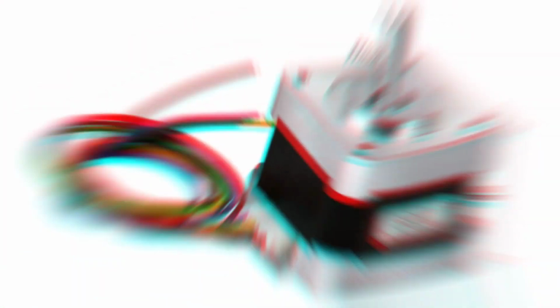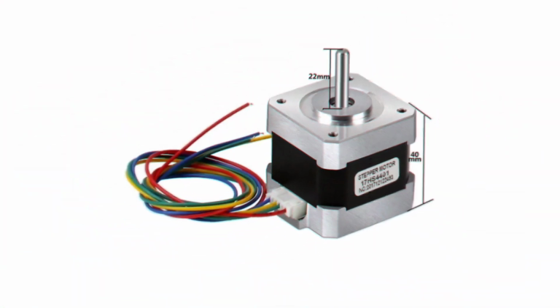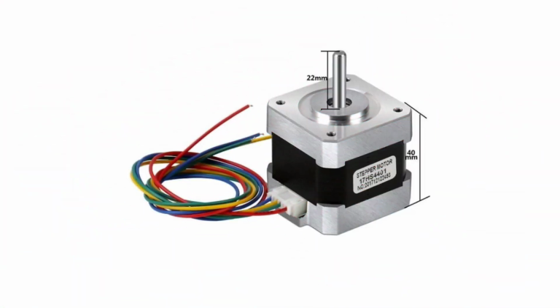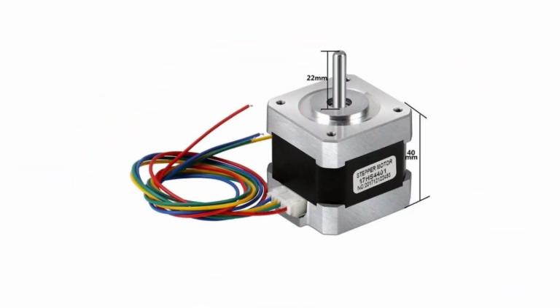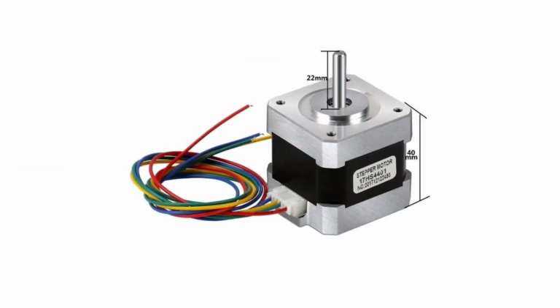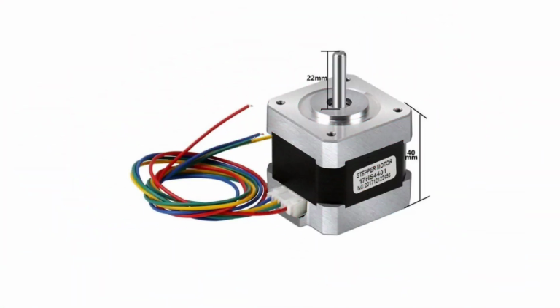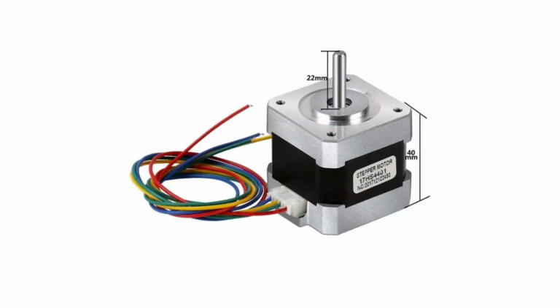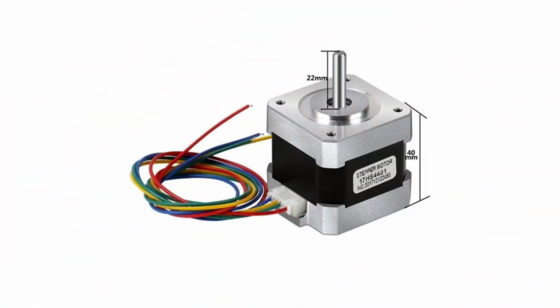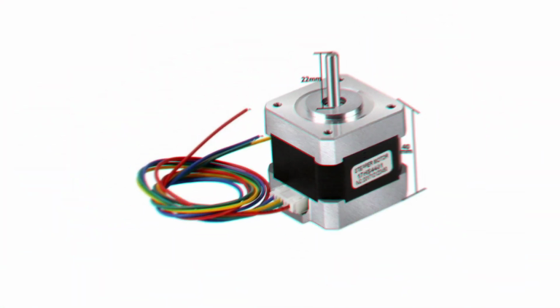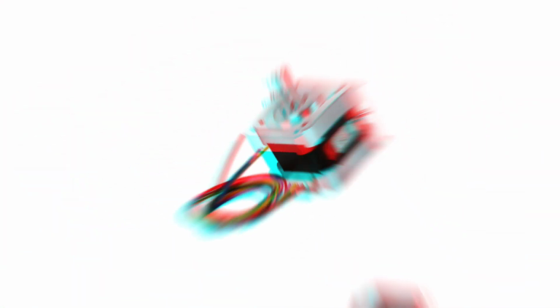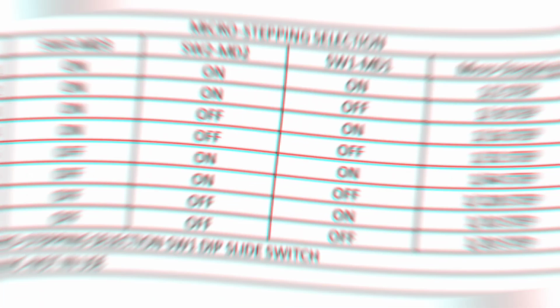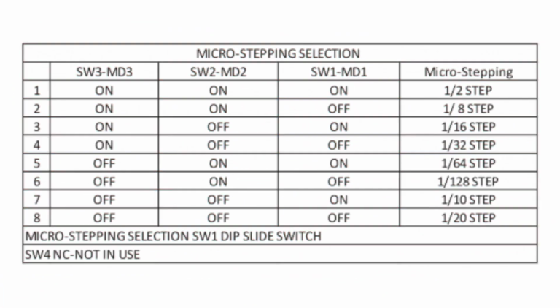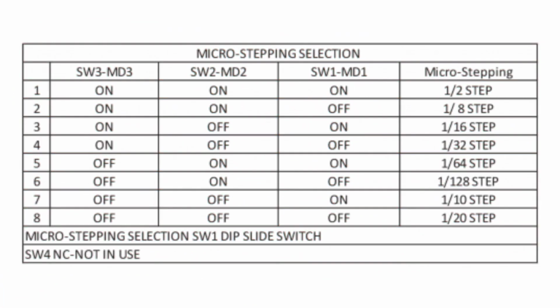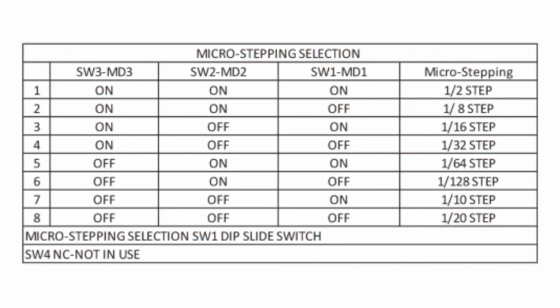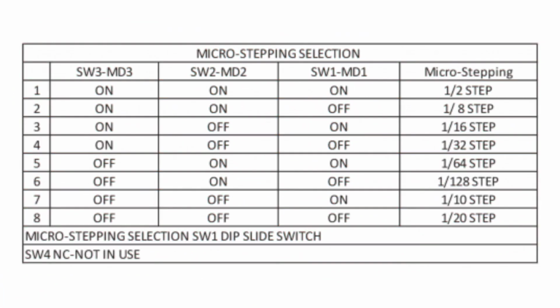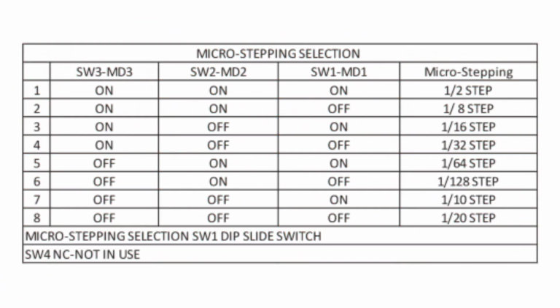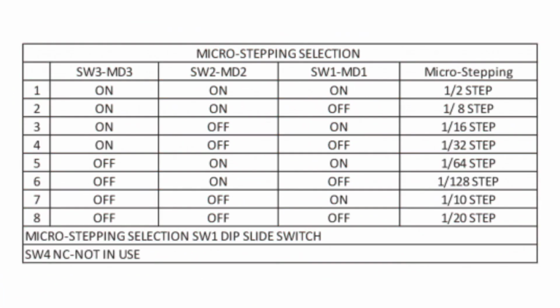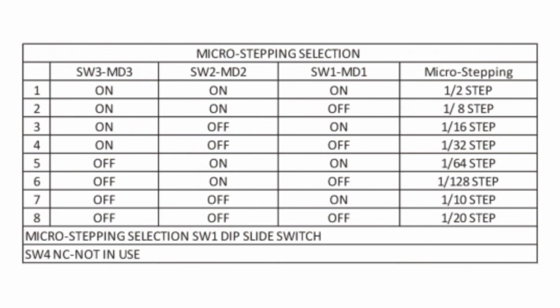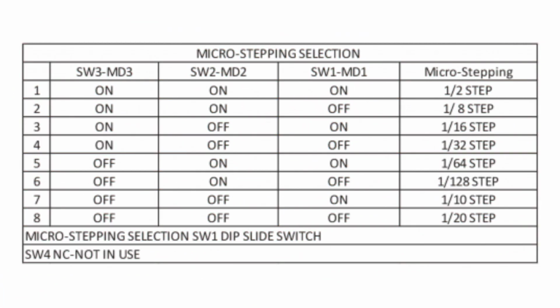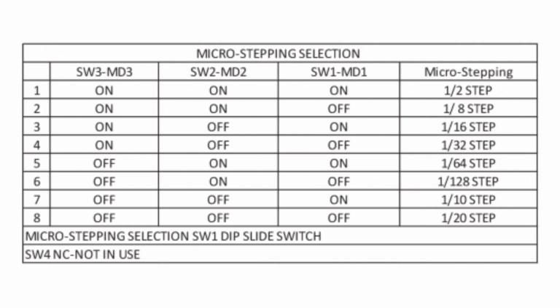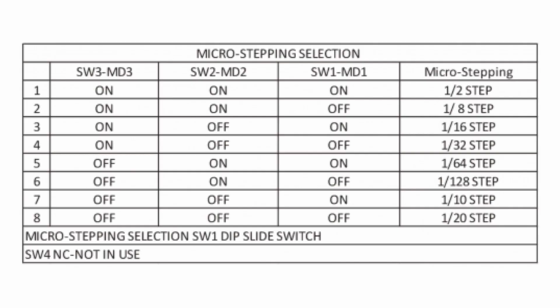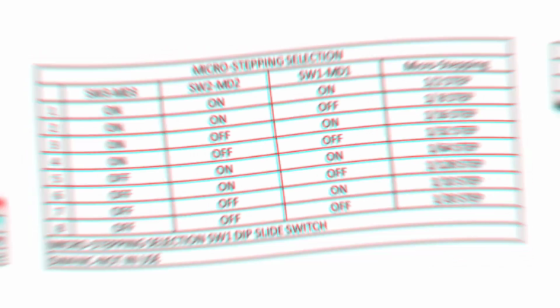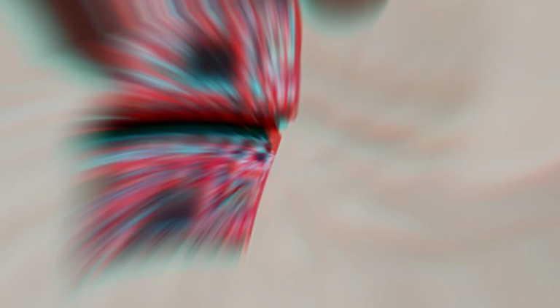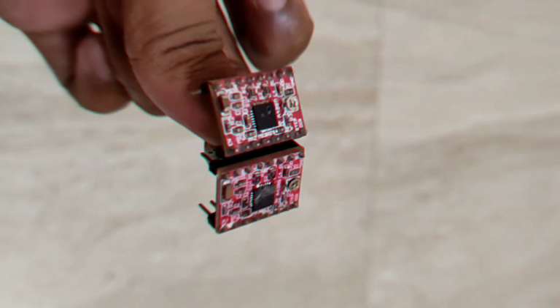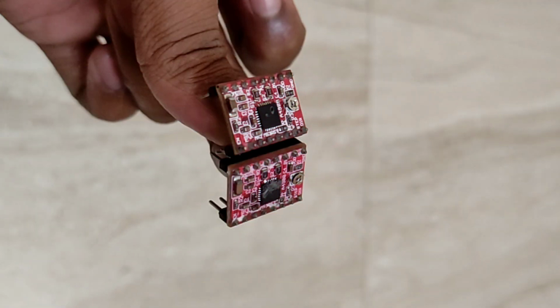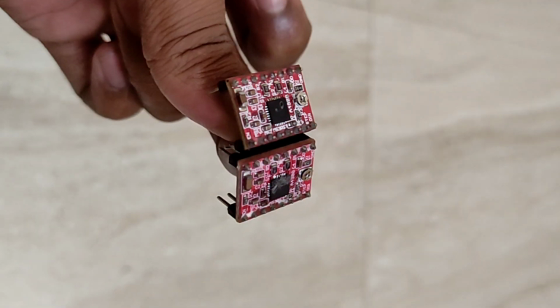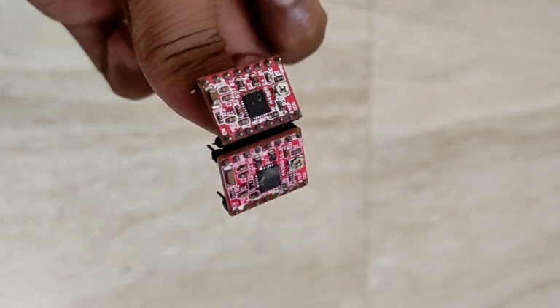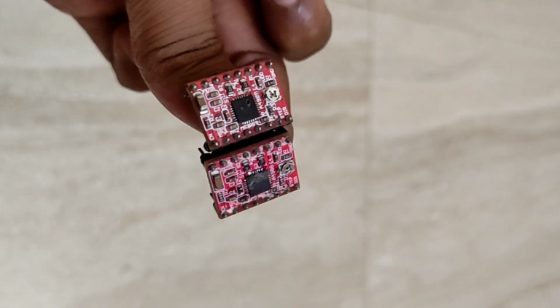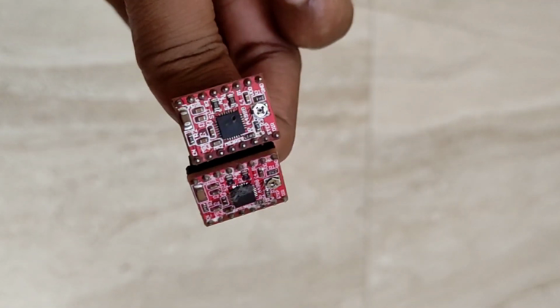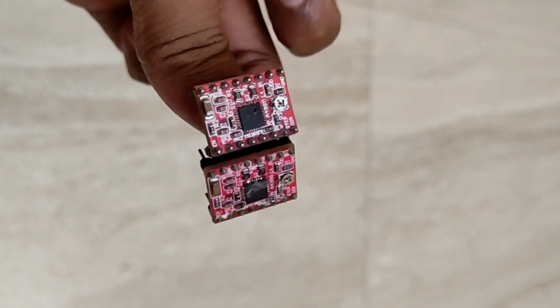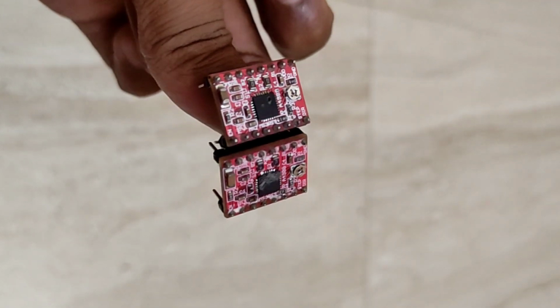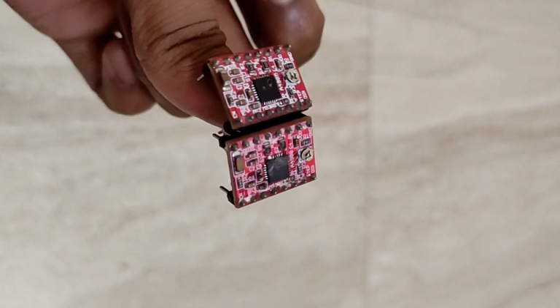It's designed to drive bipolar stepper motors in full, half, quarter, eighth, and sixteenth steps, providing smooth and accurate movements for your projects.